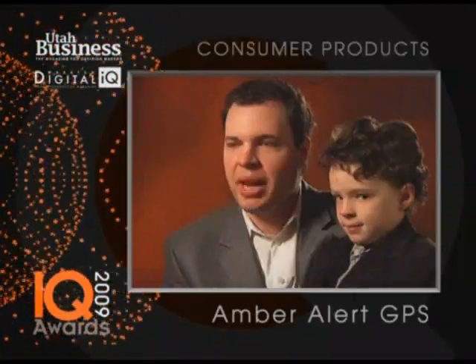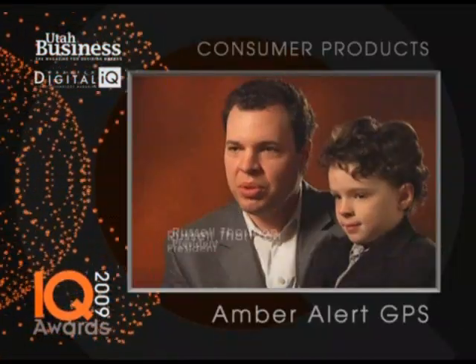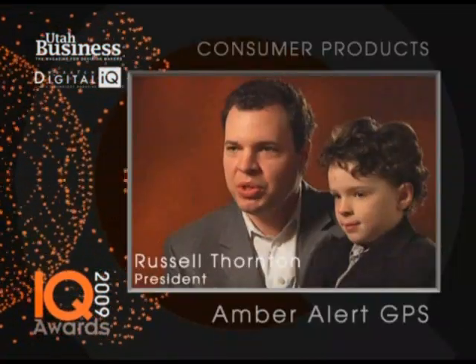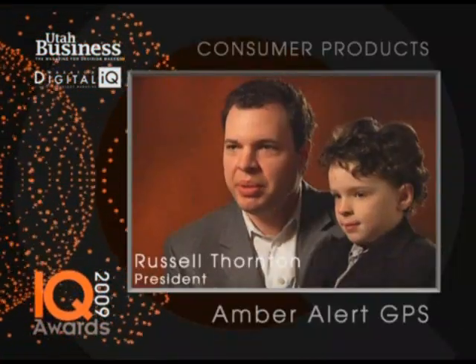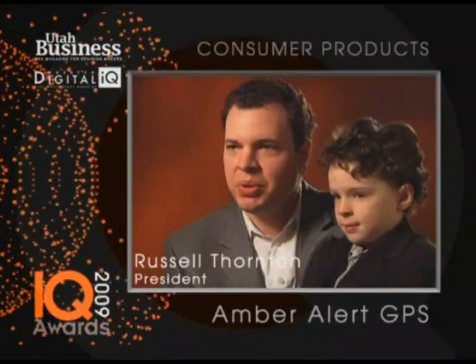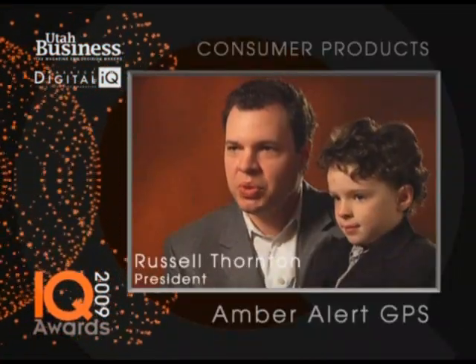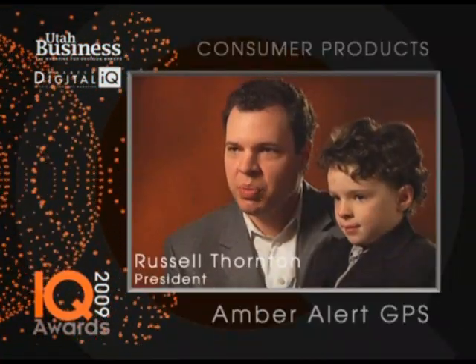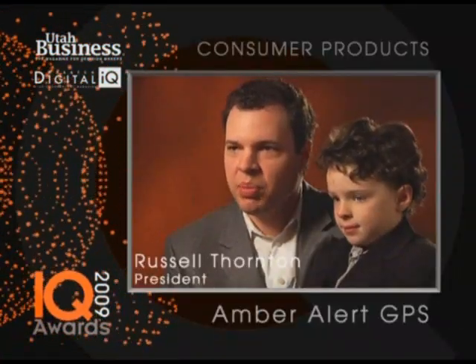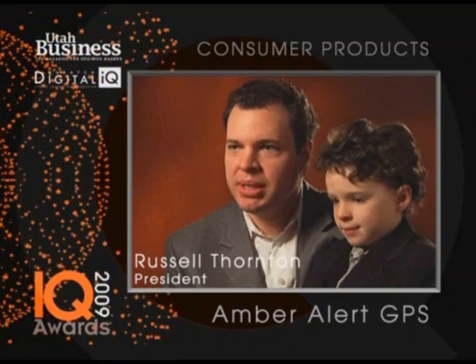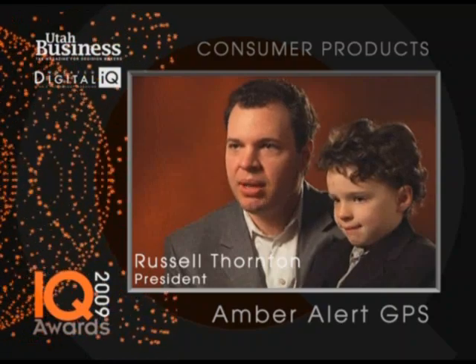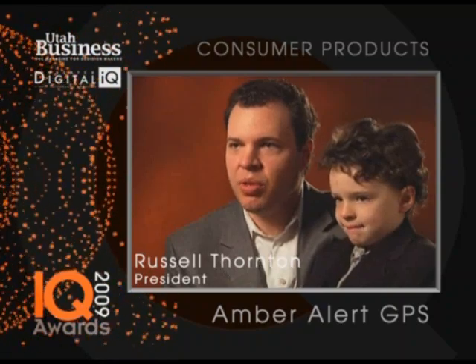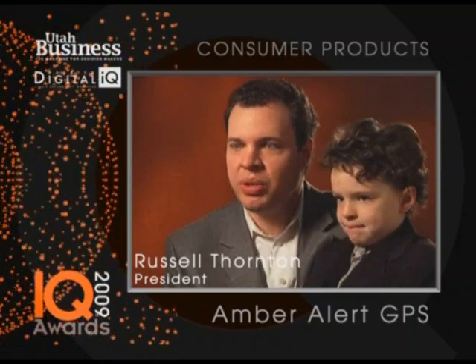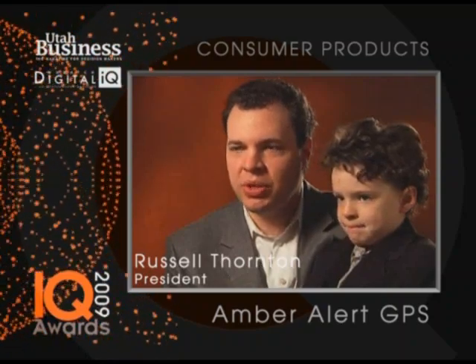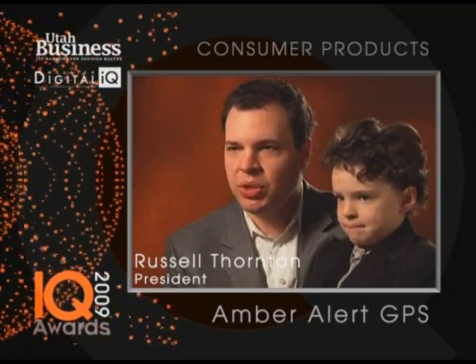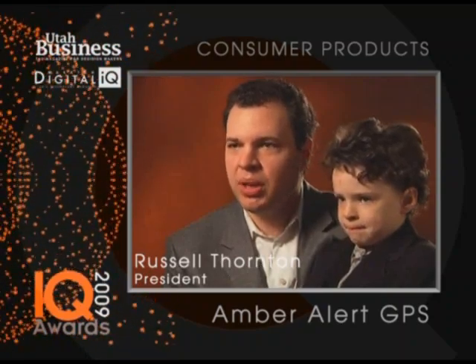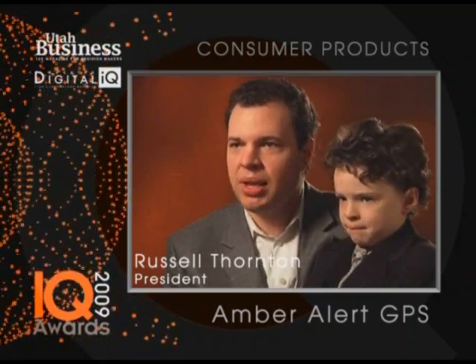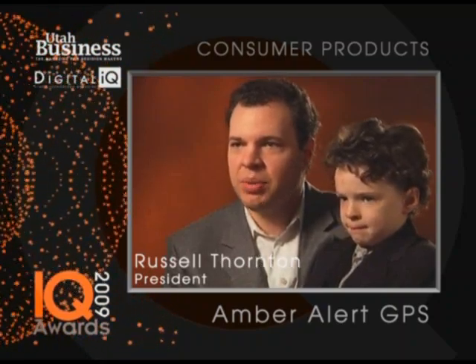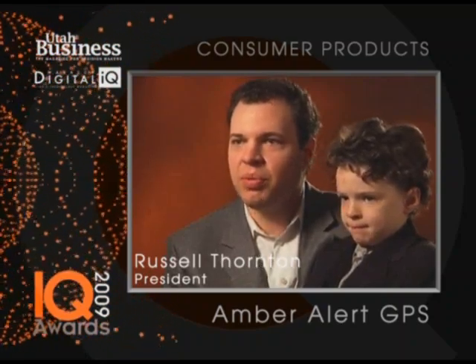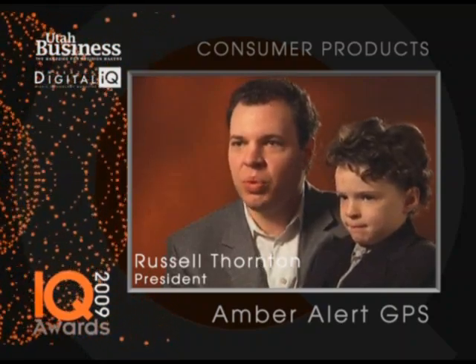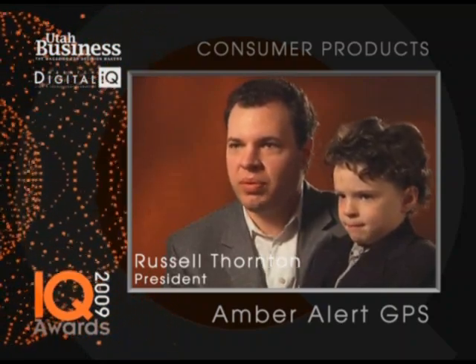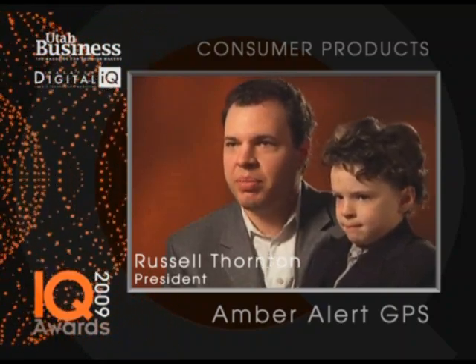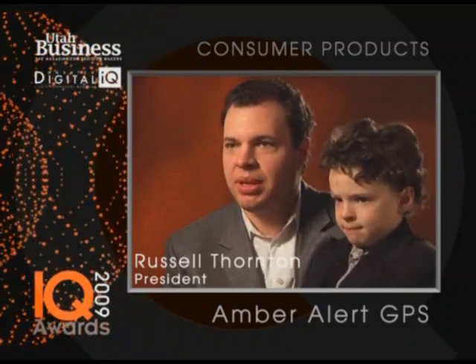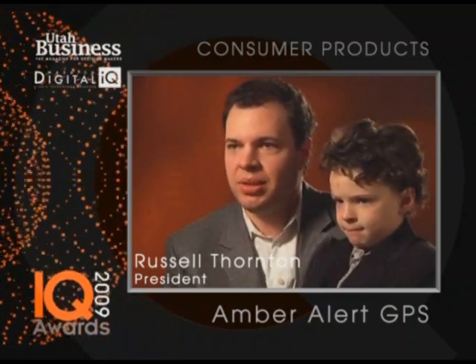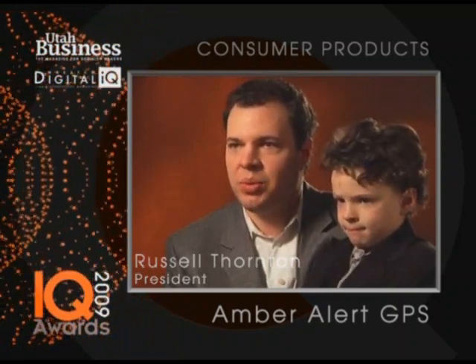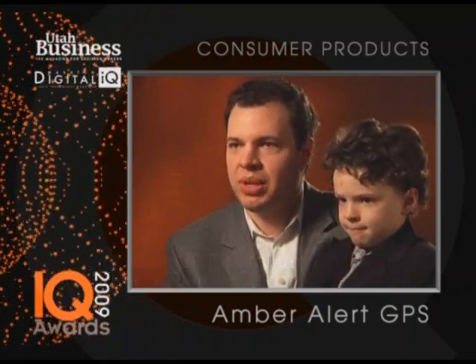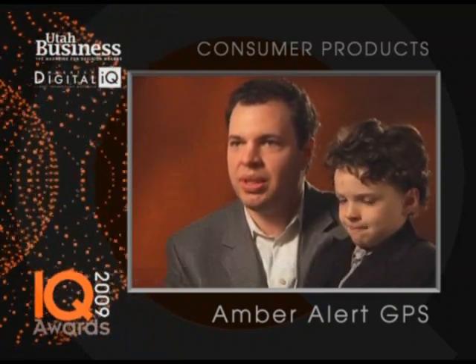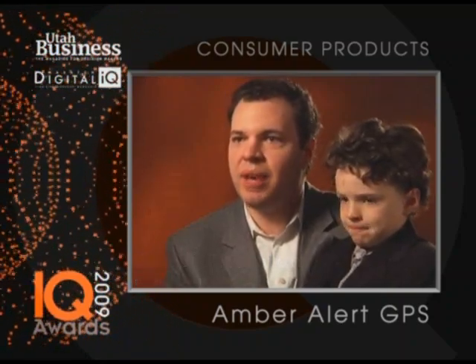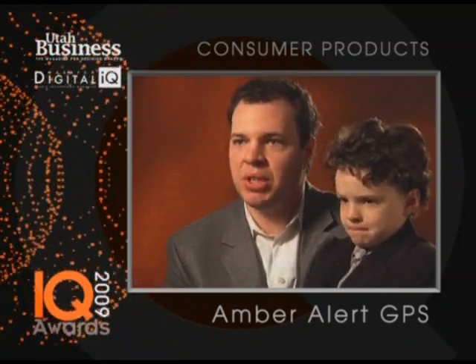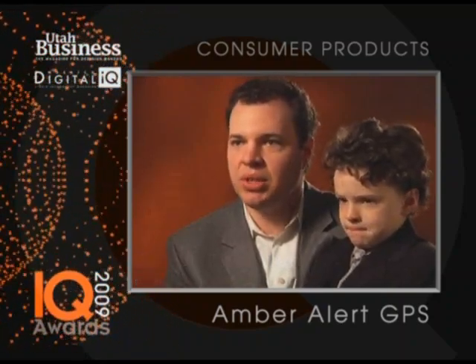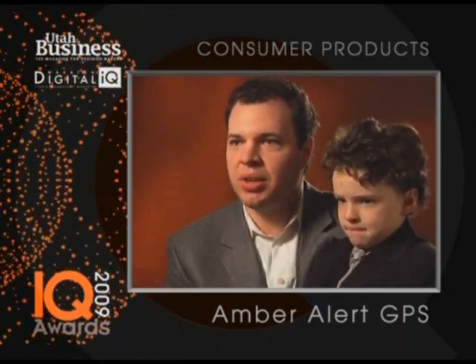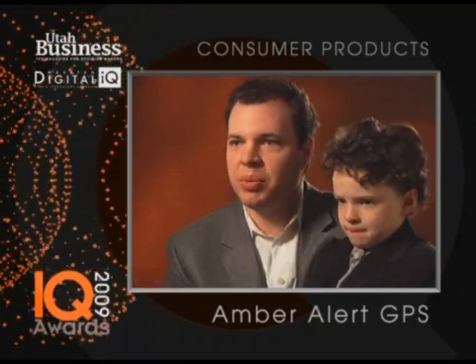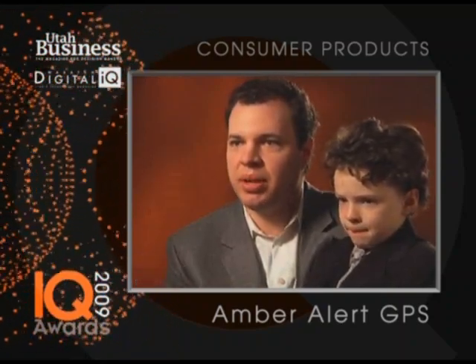Amber Alert GPS was inspired by Dalton. Three years ago I lost him for 45 minutes. It was a life-changing experience.